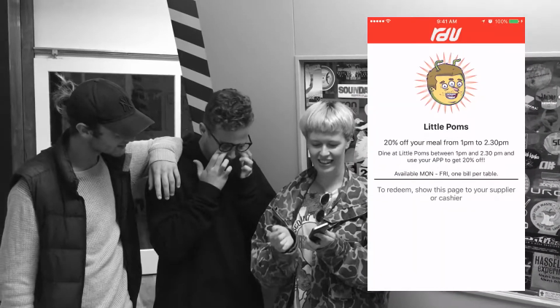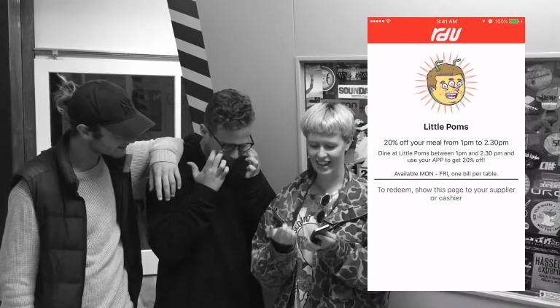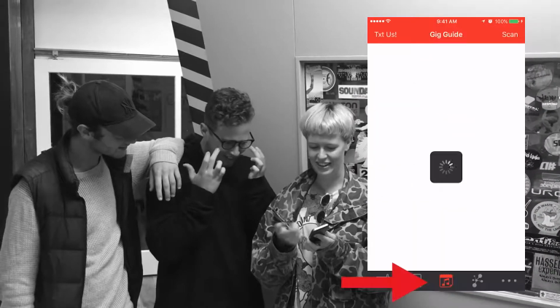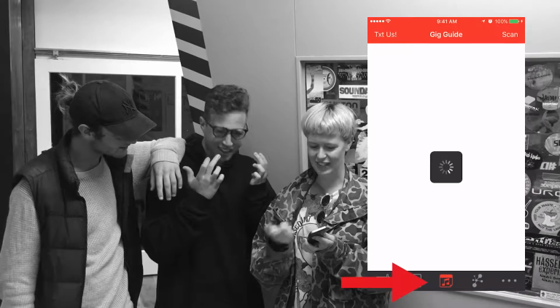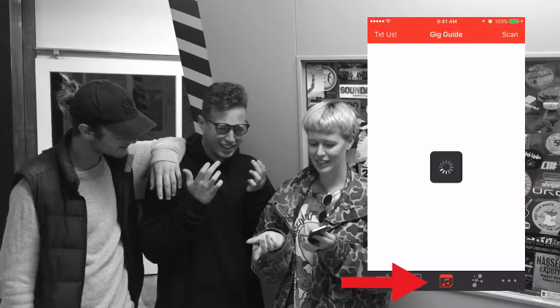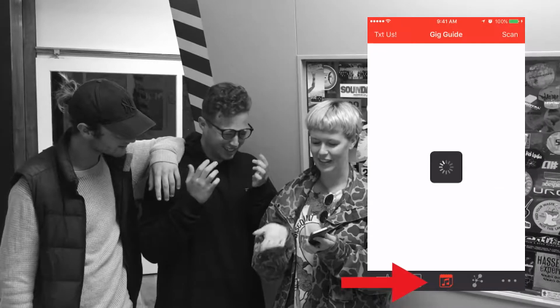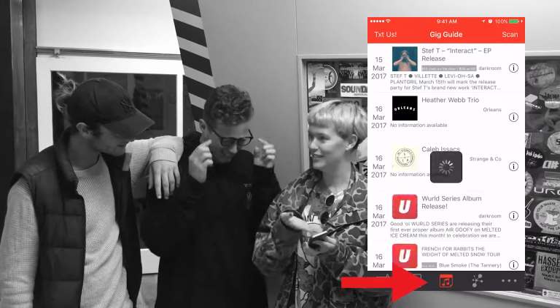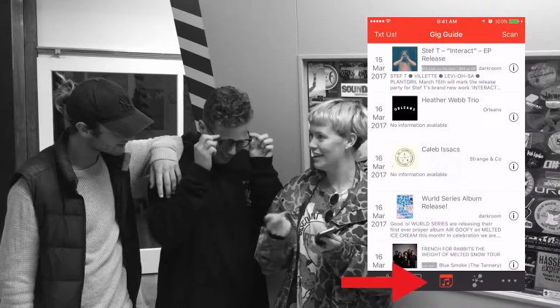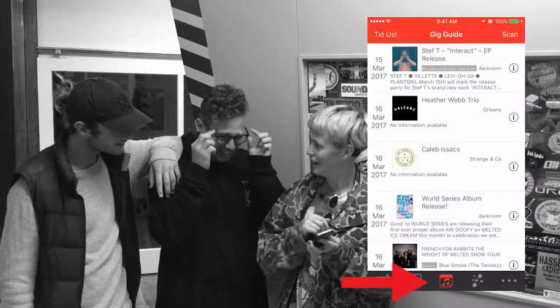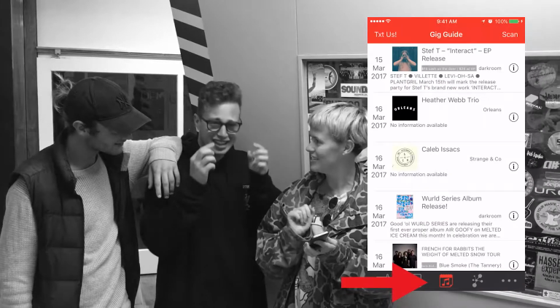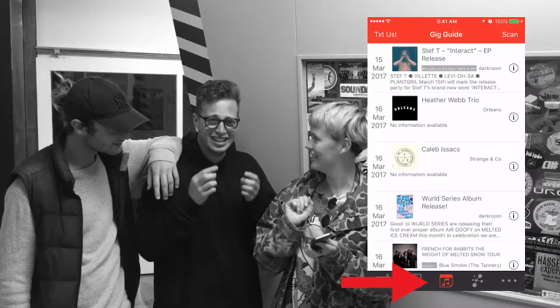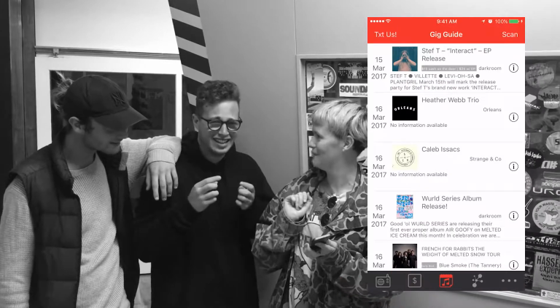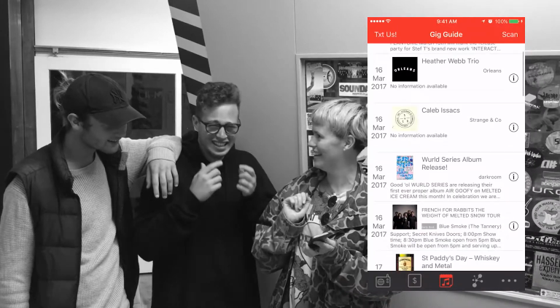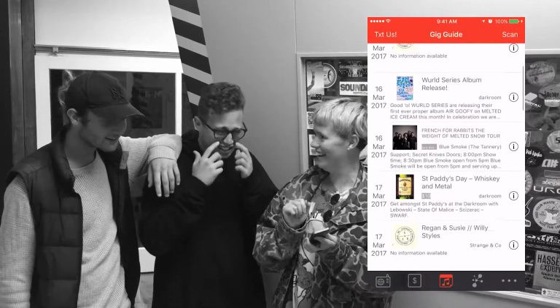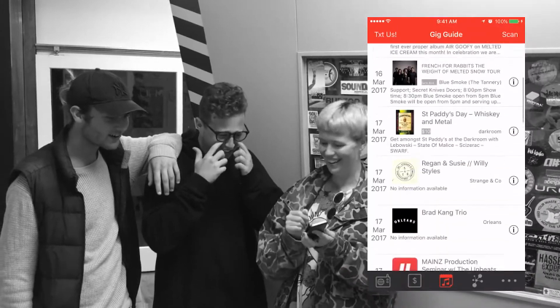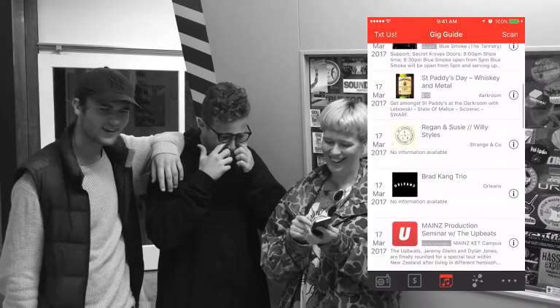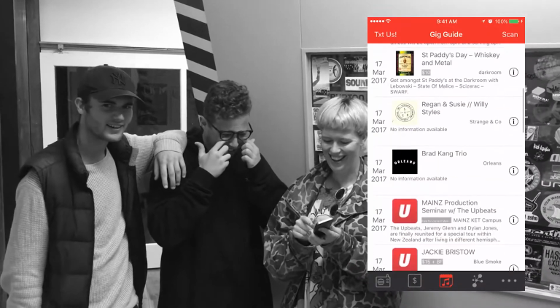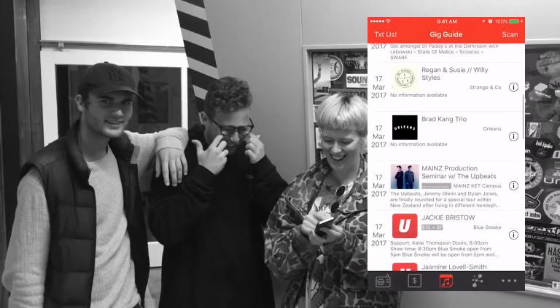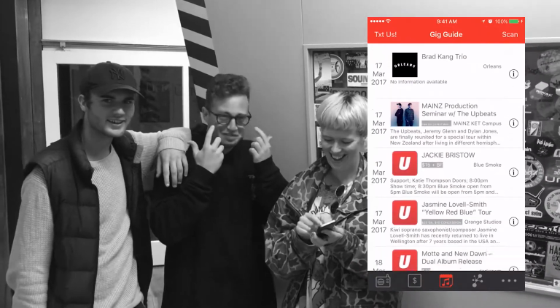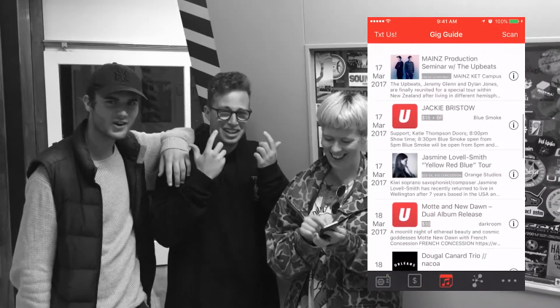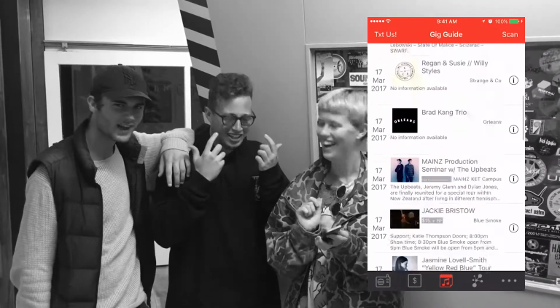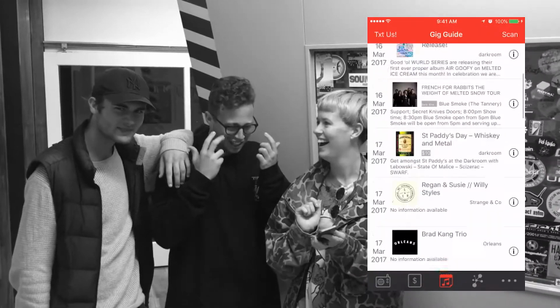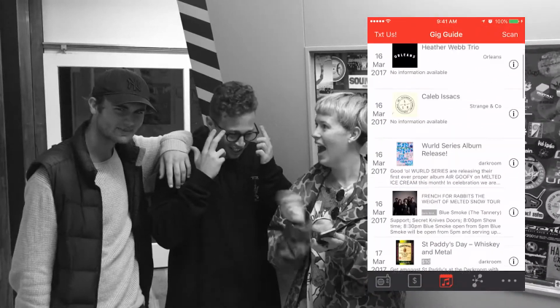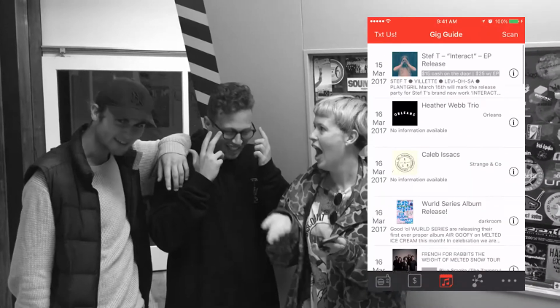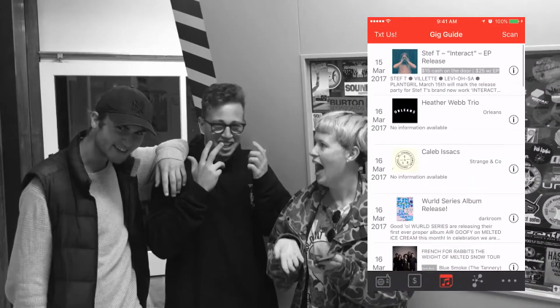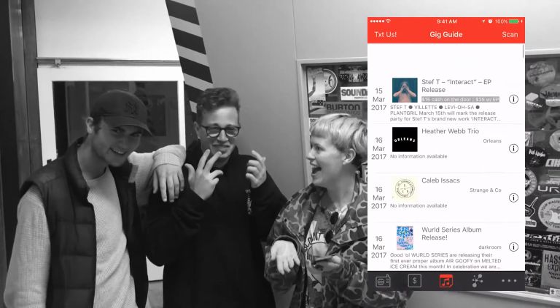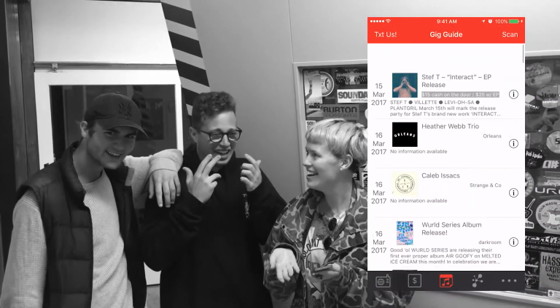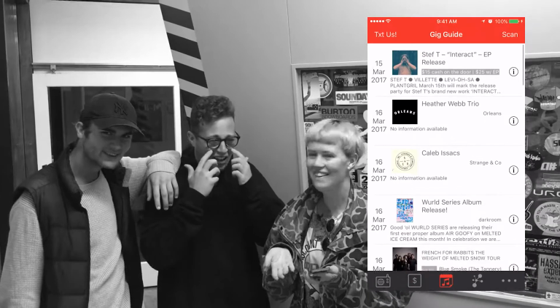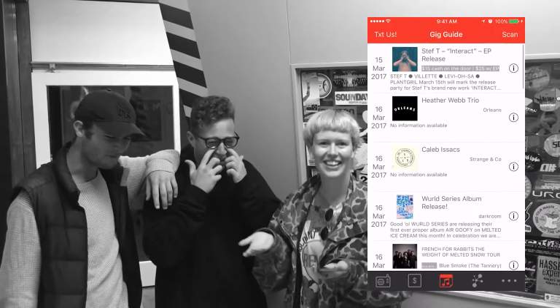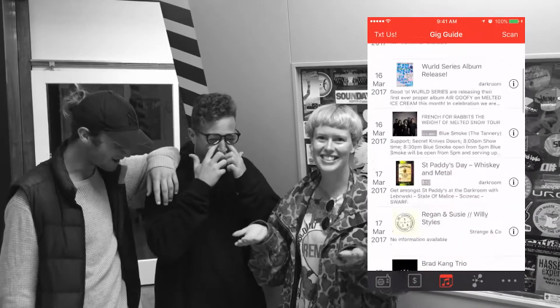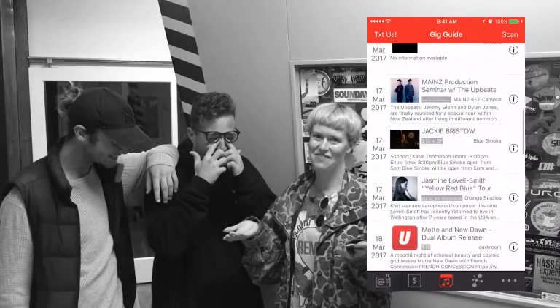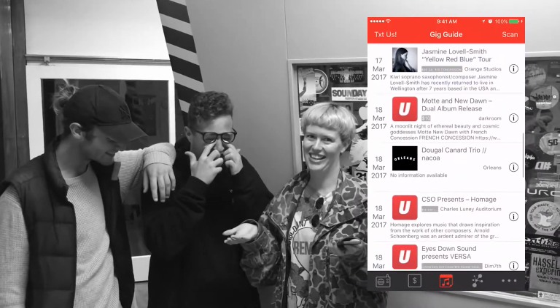And what's this? We now have the R2U gig guide on the app too. Now you can see all the best stuff happening around town on your phone.